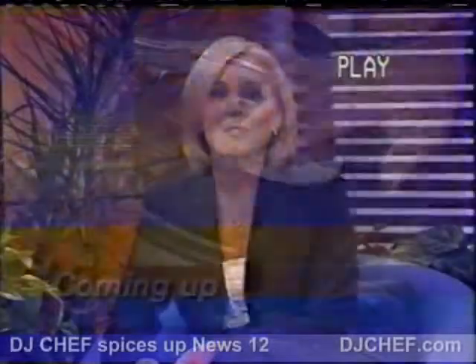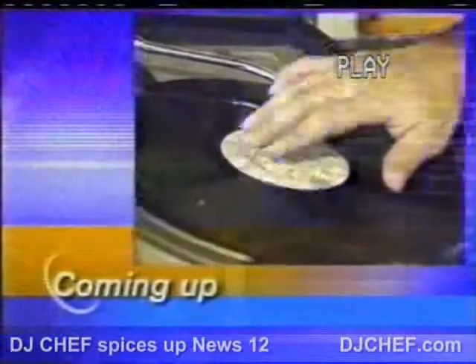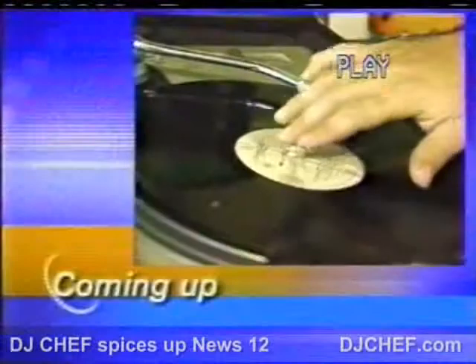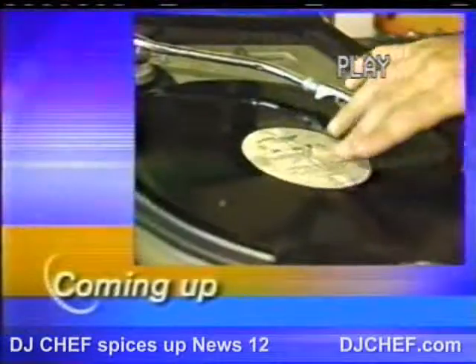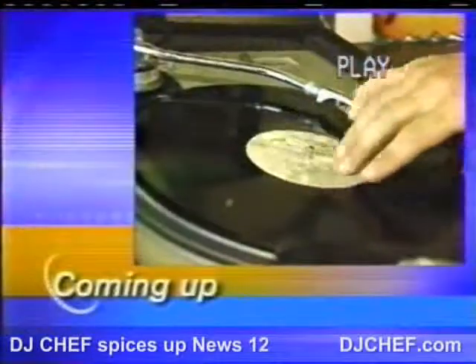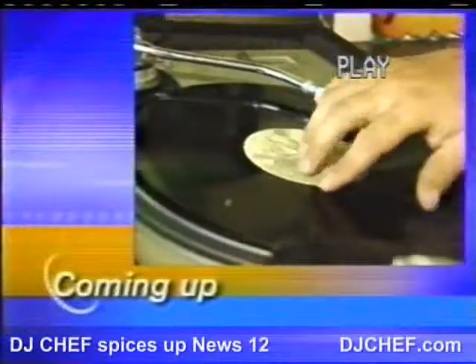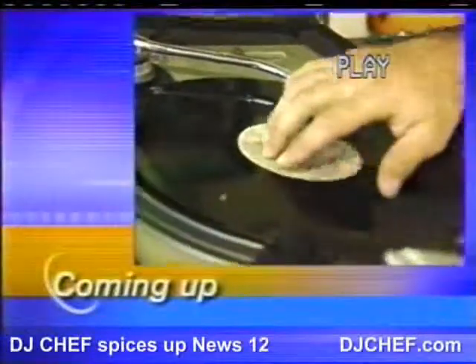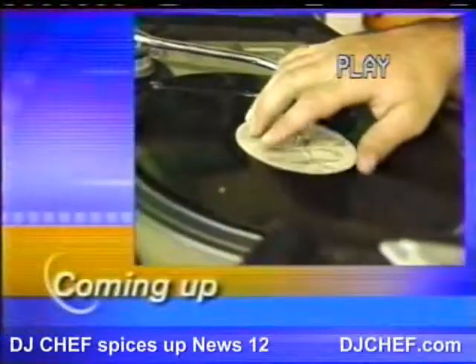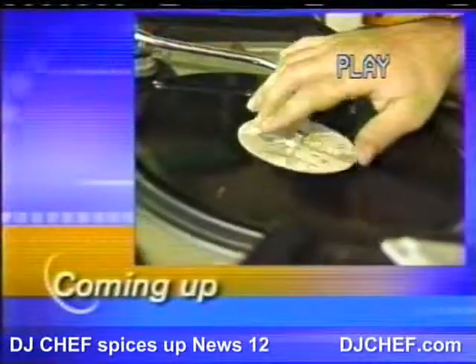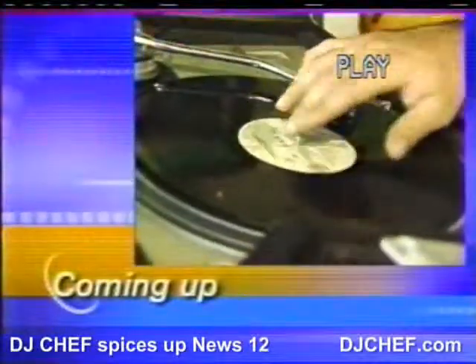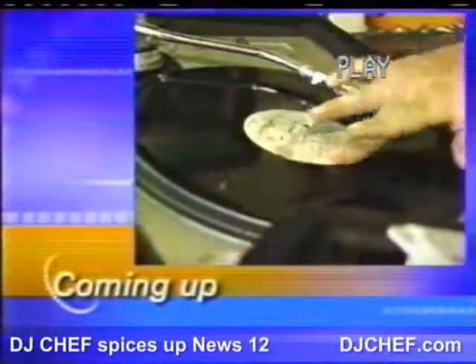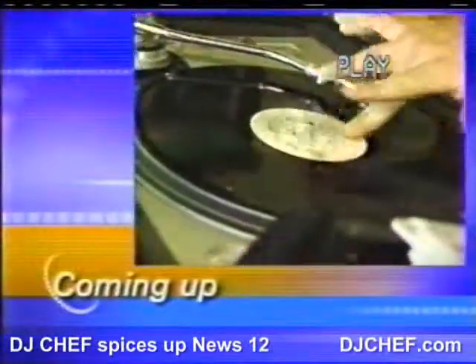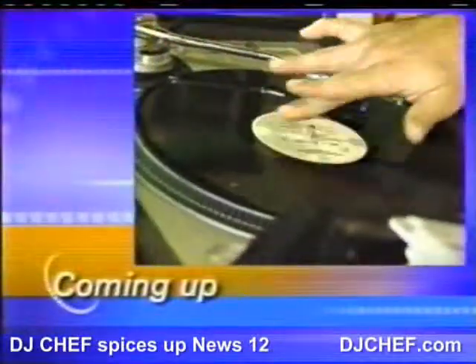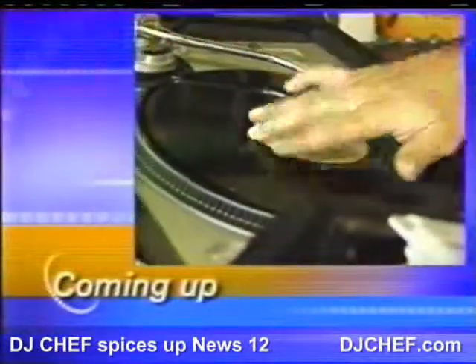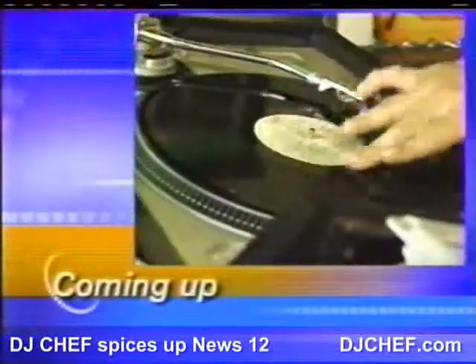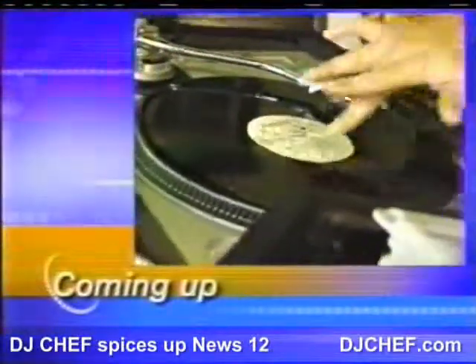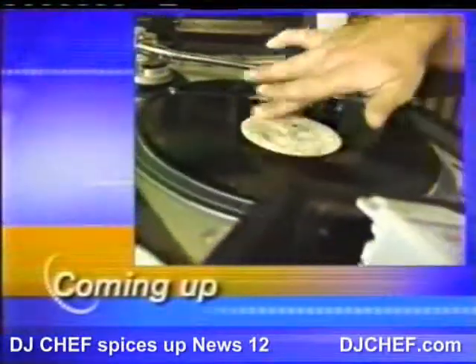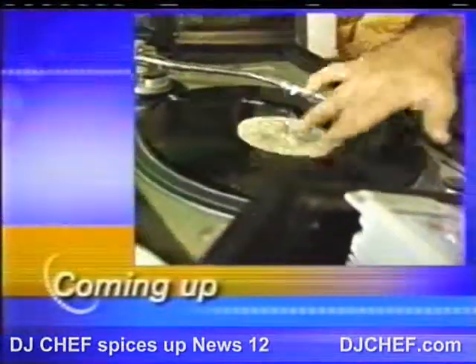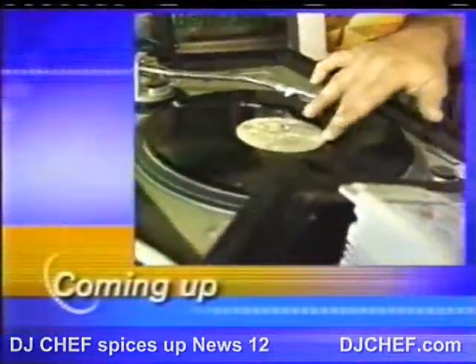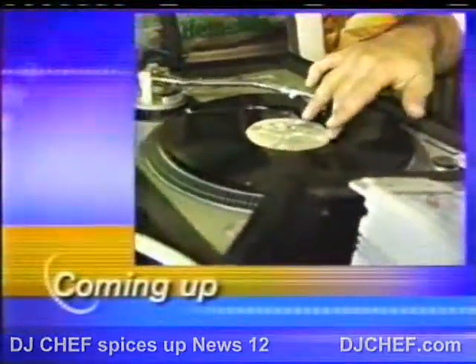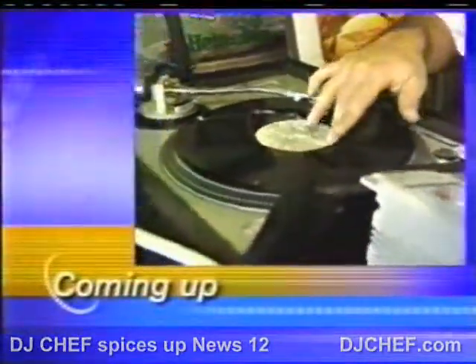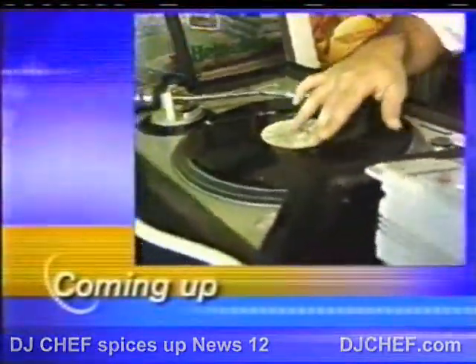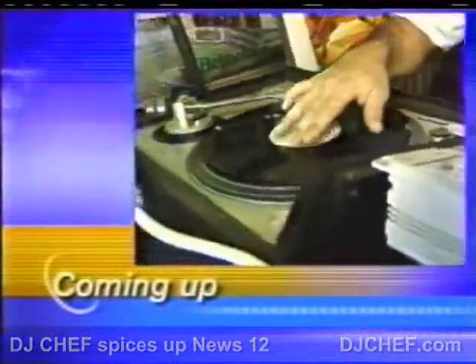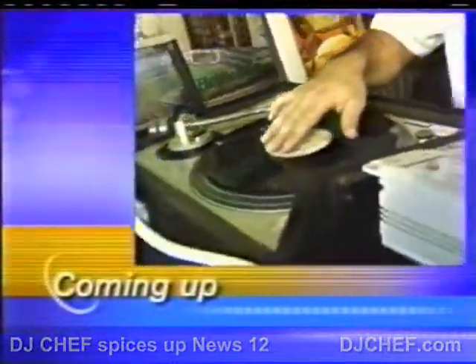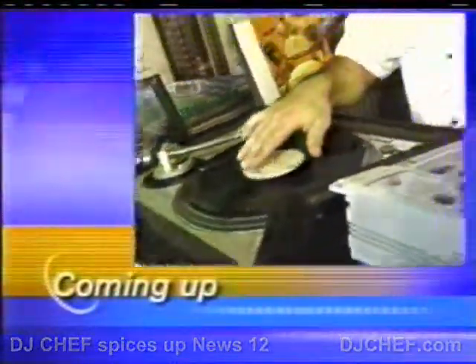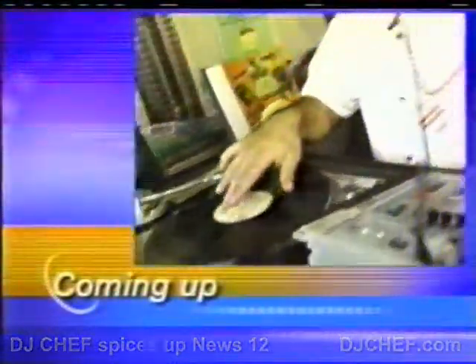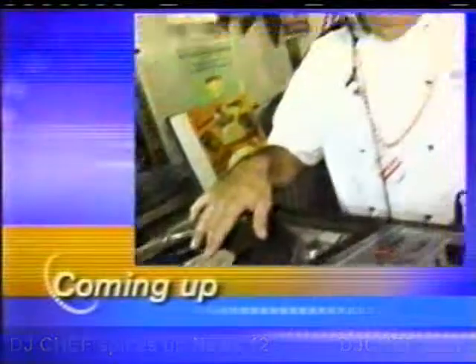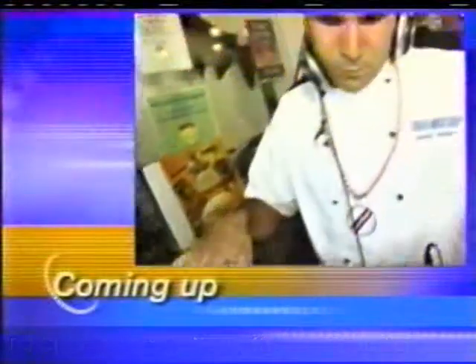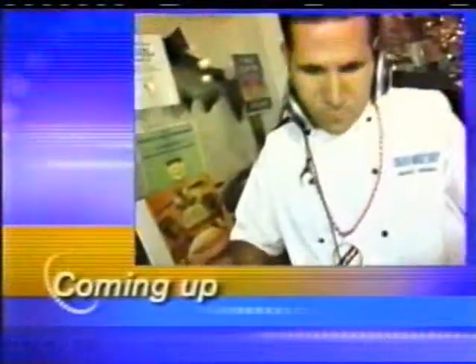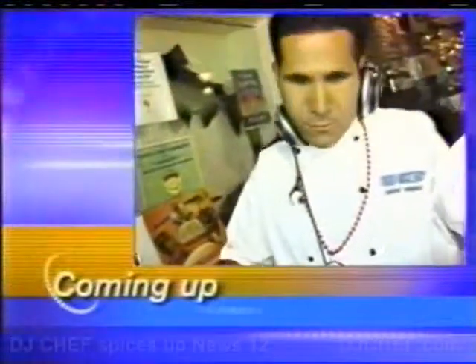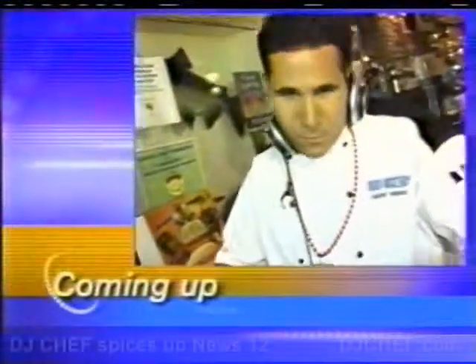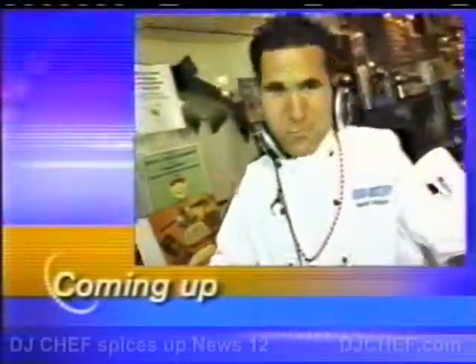We're going to take you to a jammin' Jamaican party. It's next on News 12 Long Island, as local as local news gets.